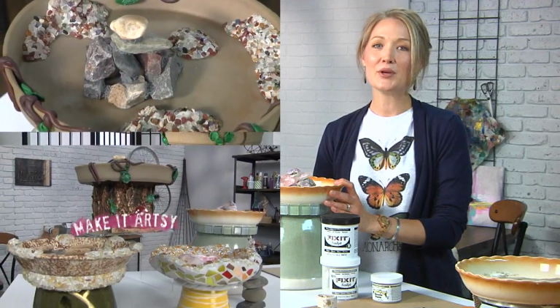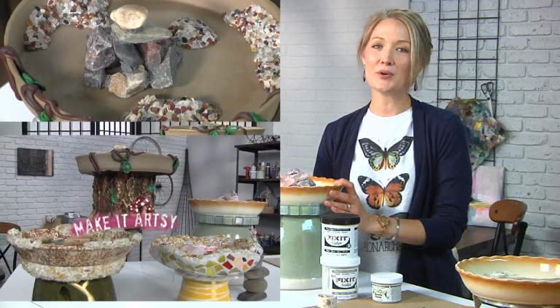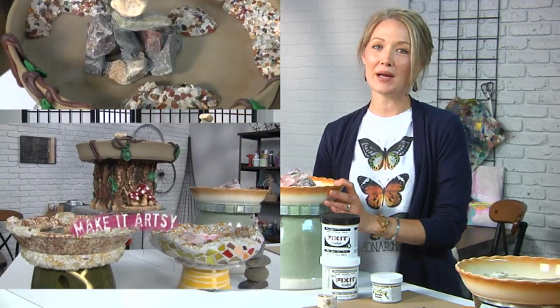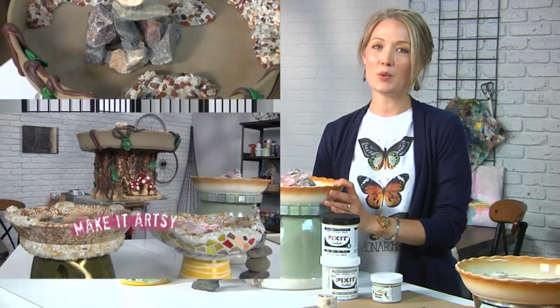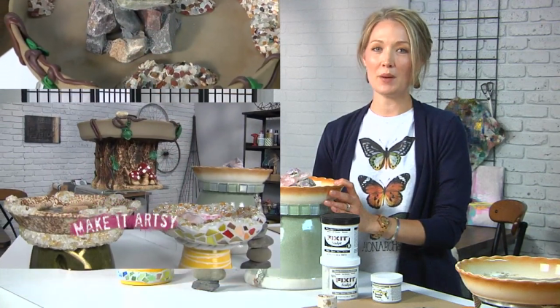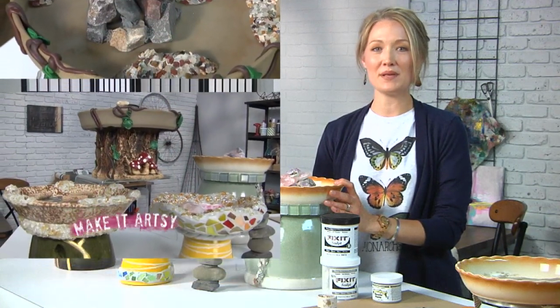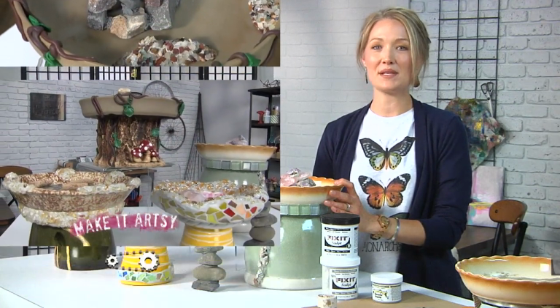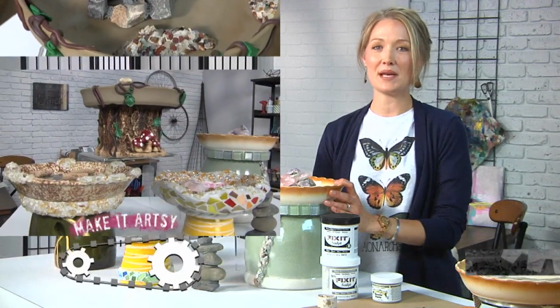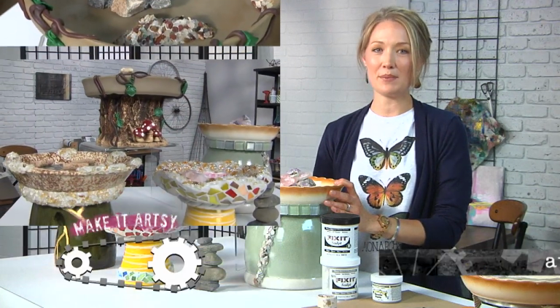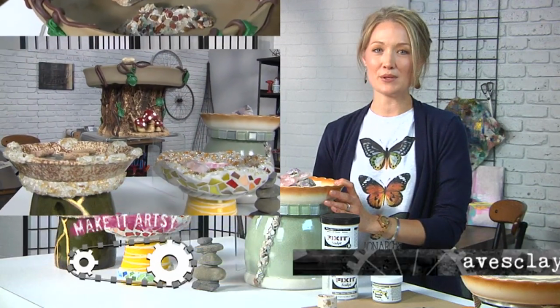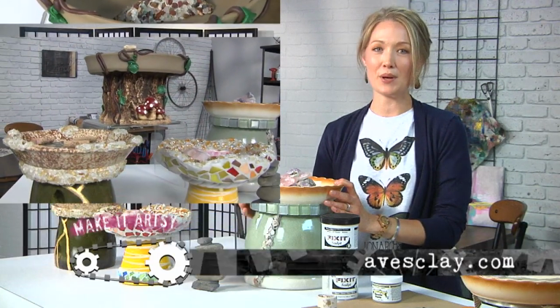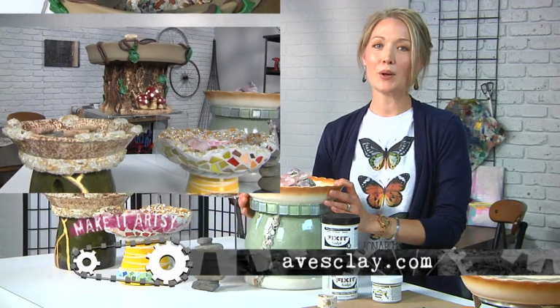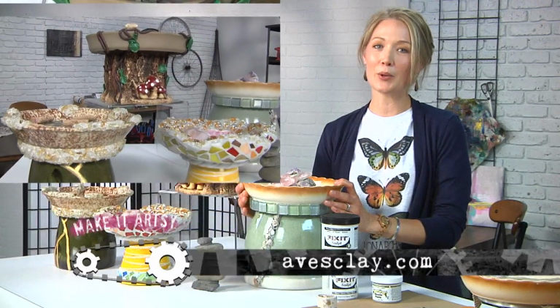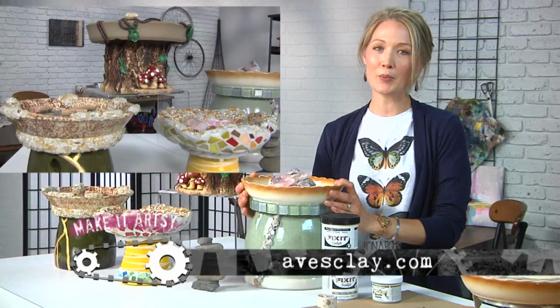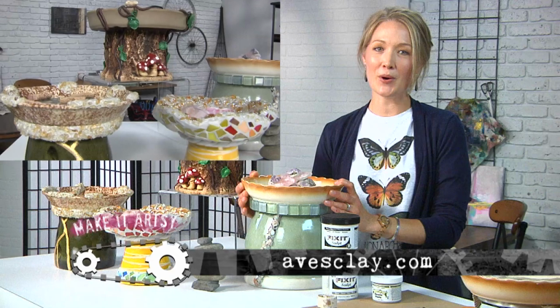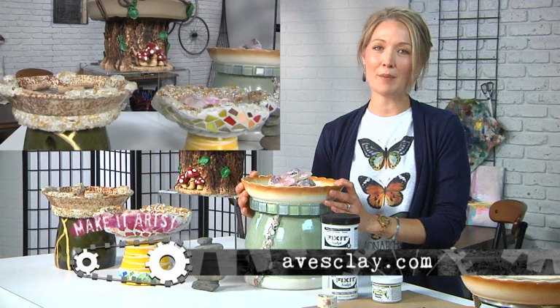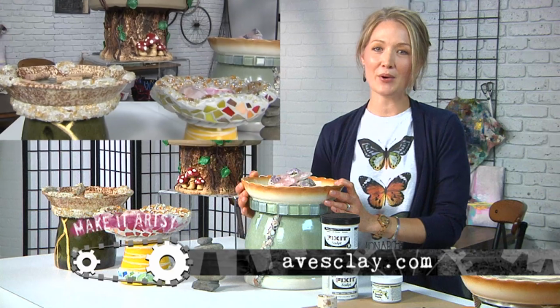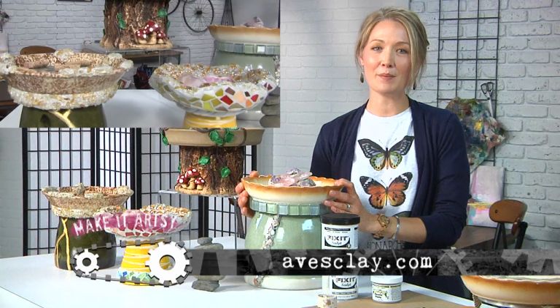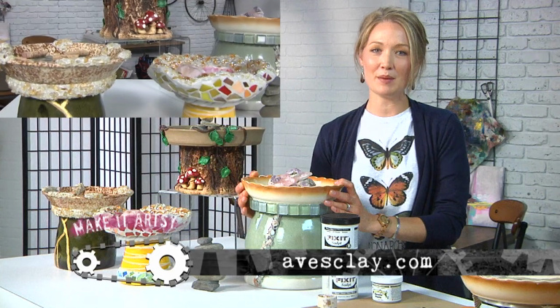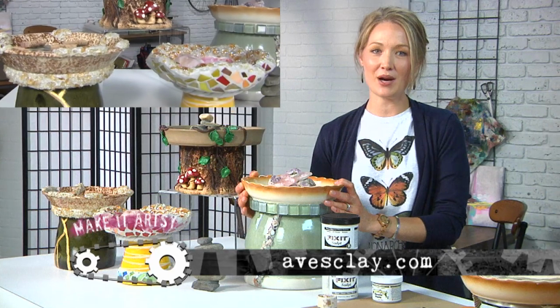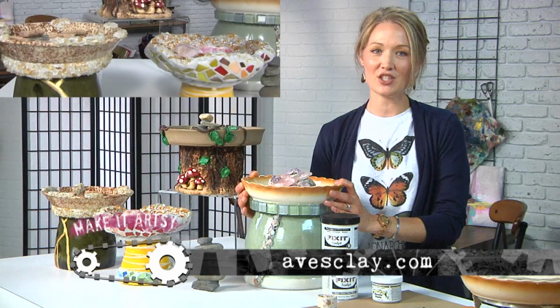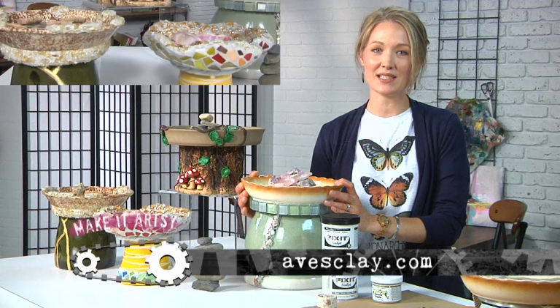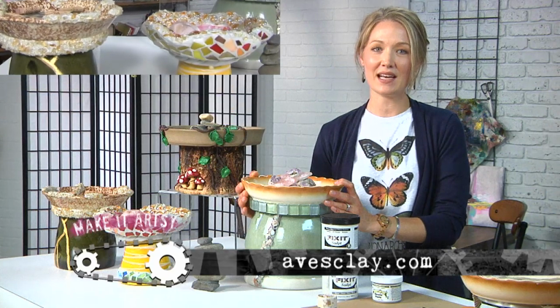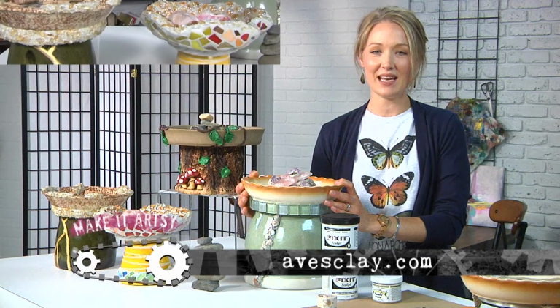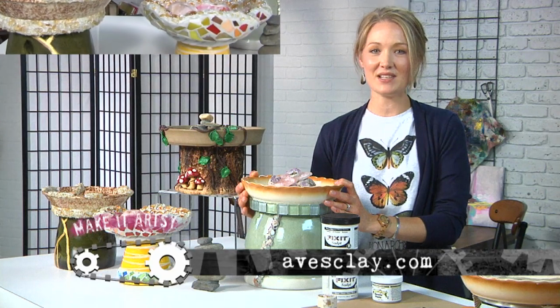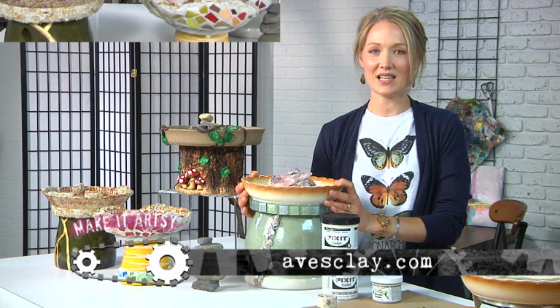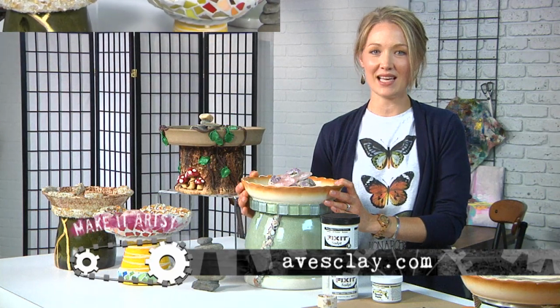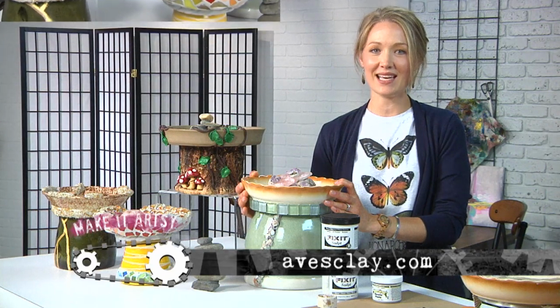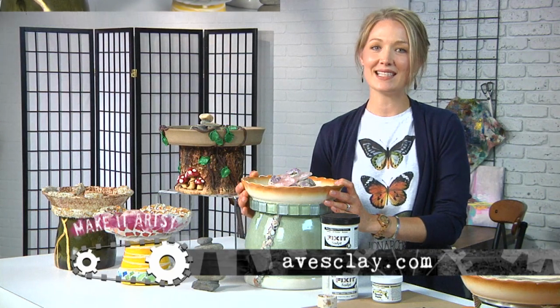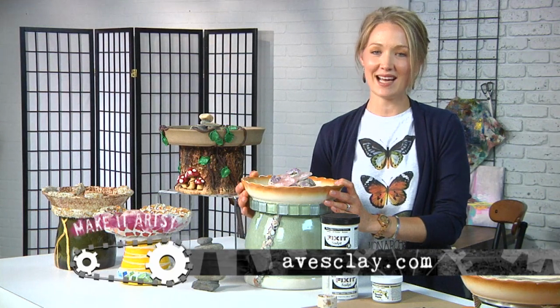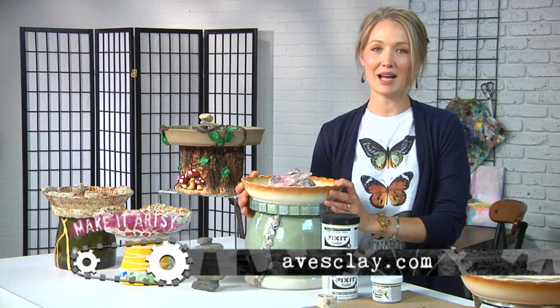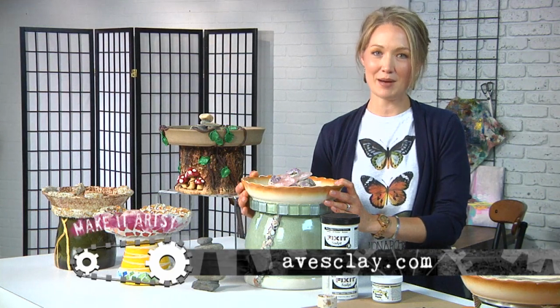You're not going to want to miss this episode. Learn more about our bee project at Avey'sClay.com.